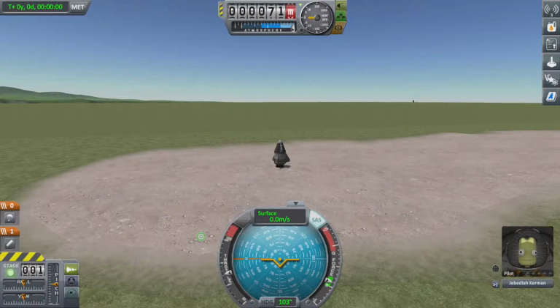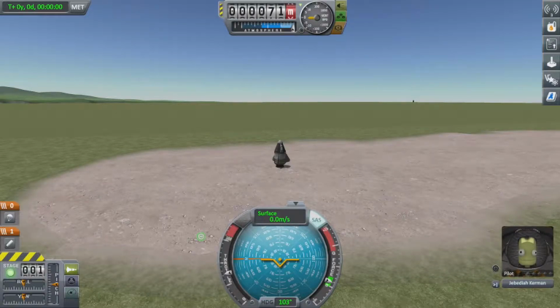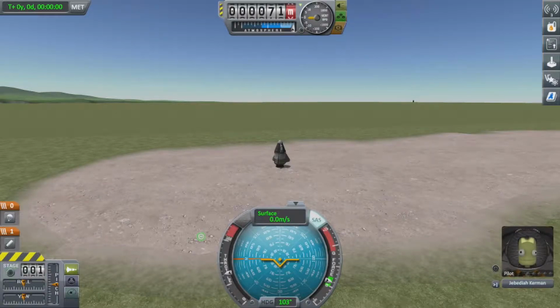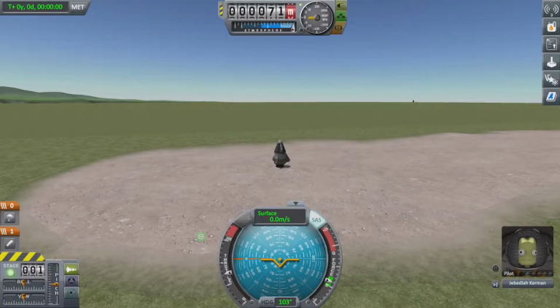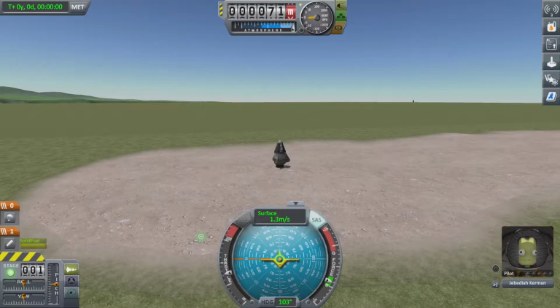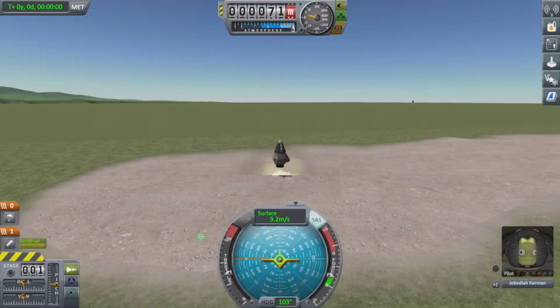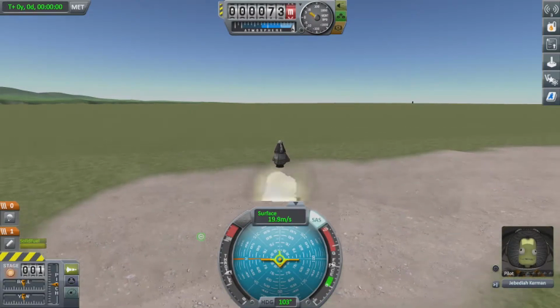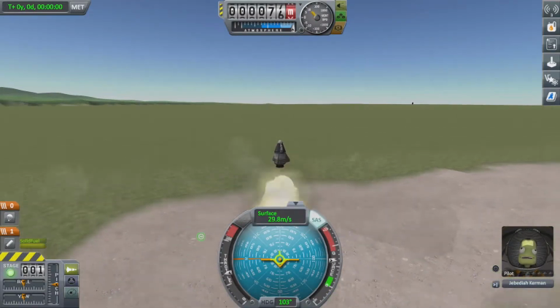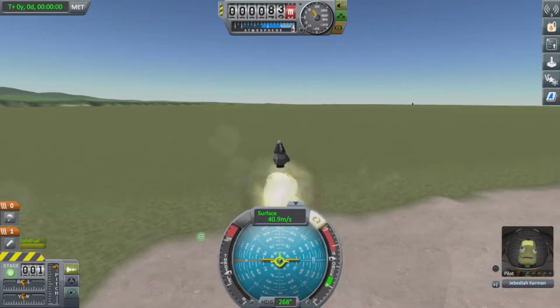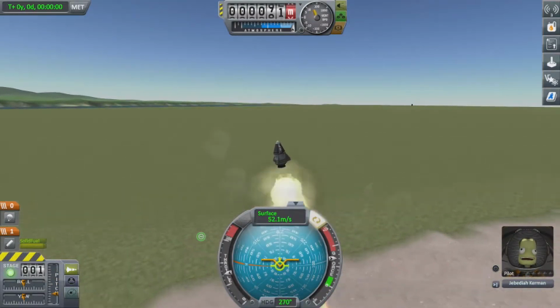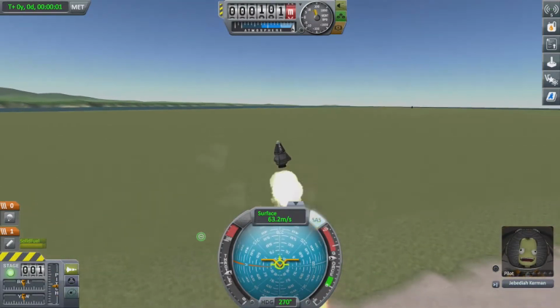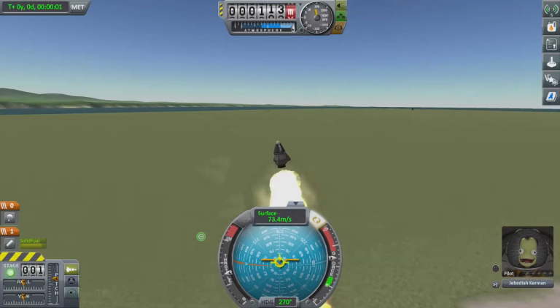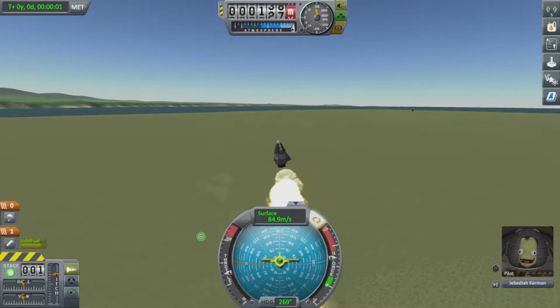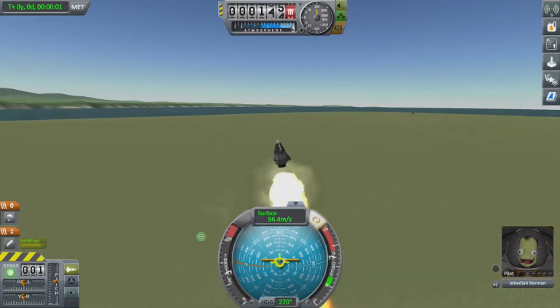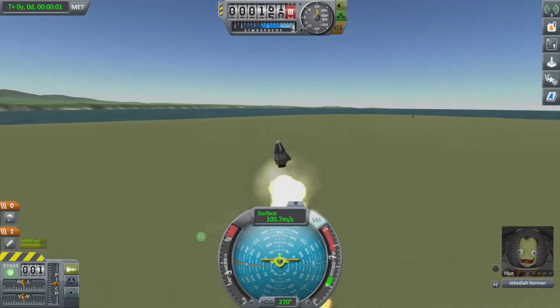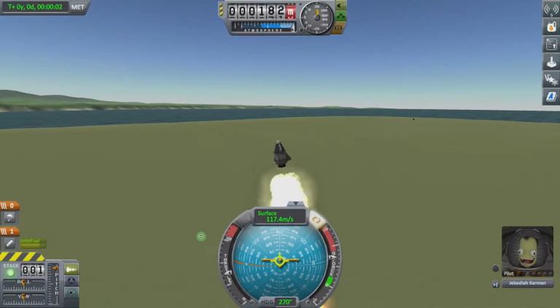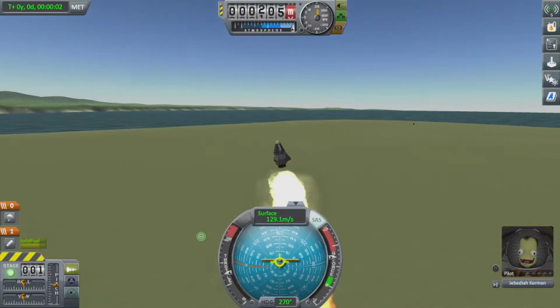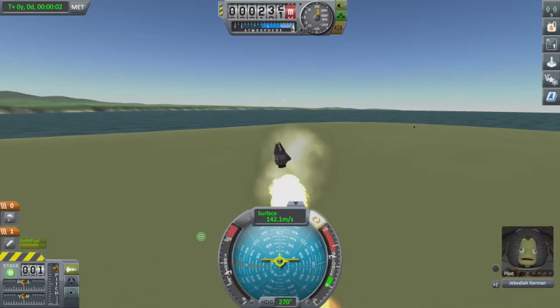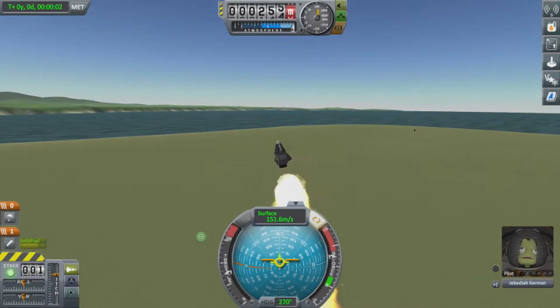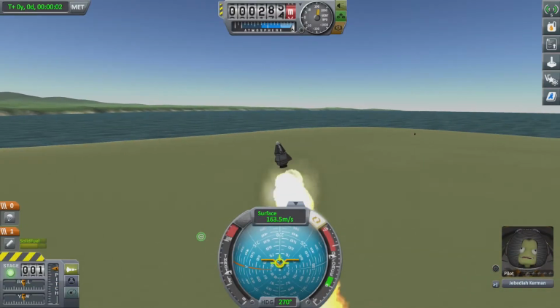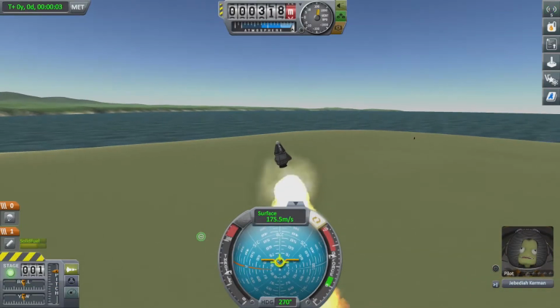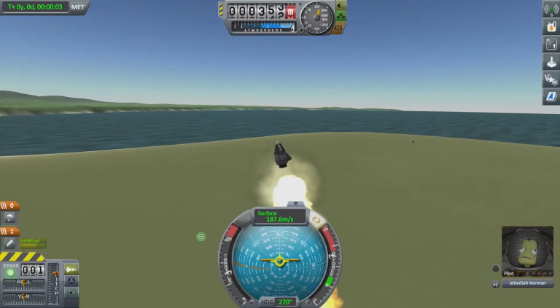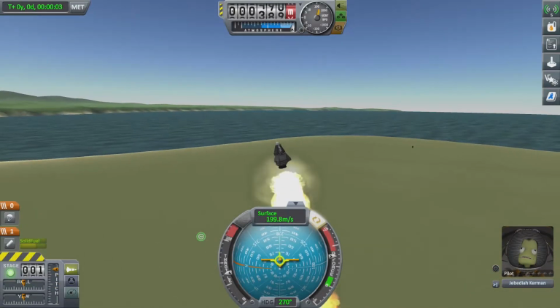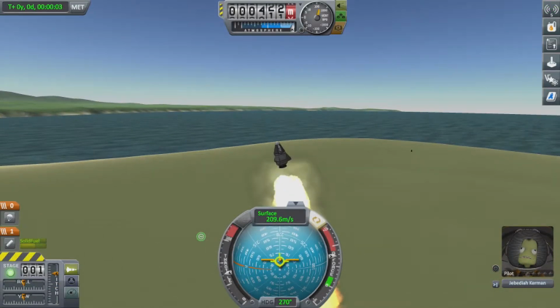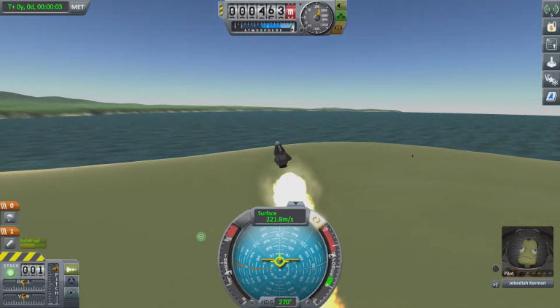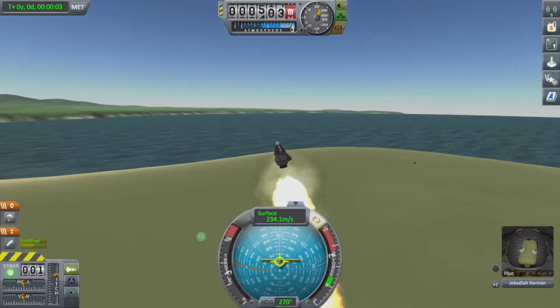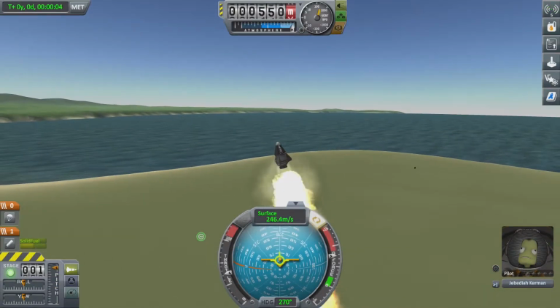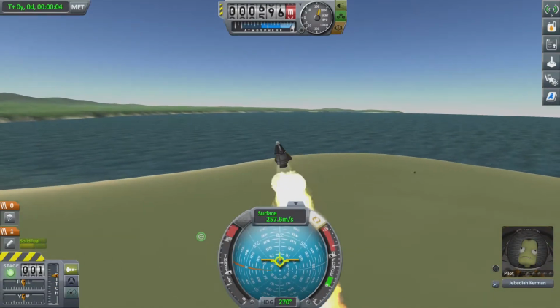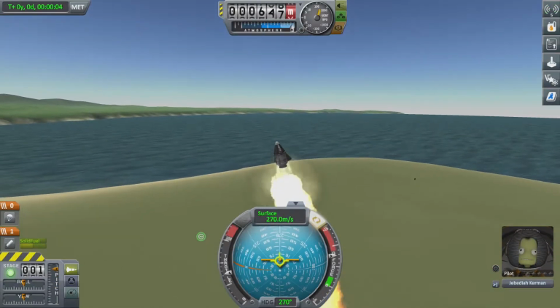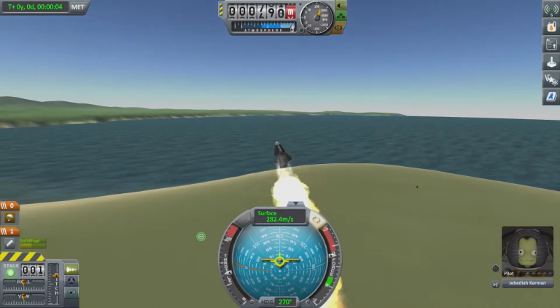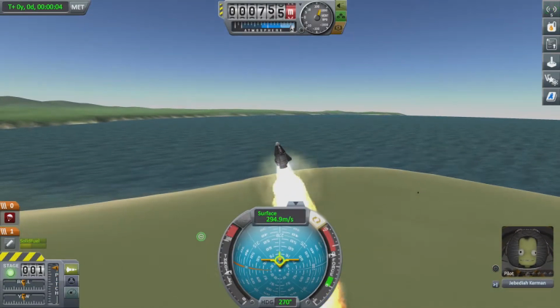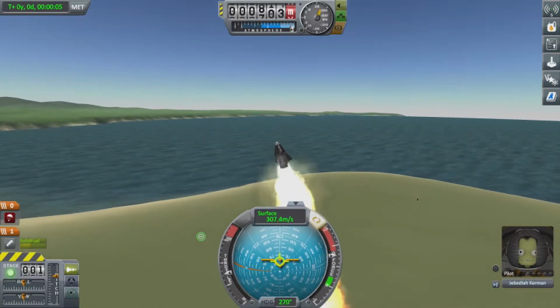From here, all you need to do is press the A button and you have successfully launched a craft from the runway.